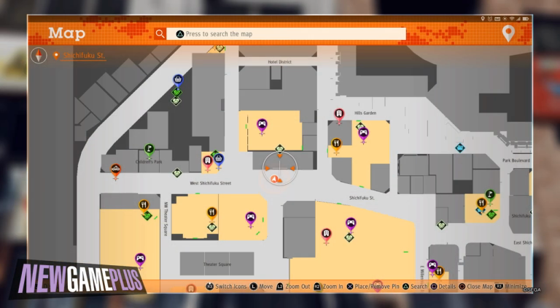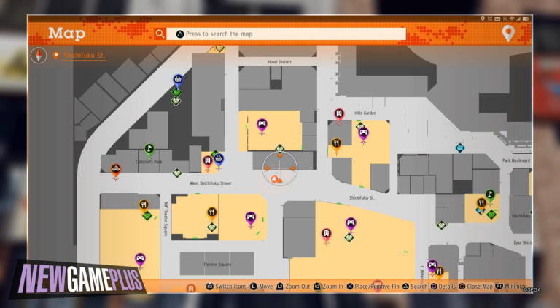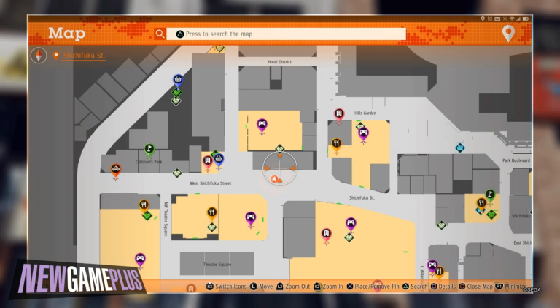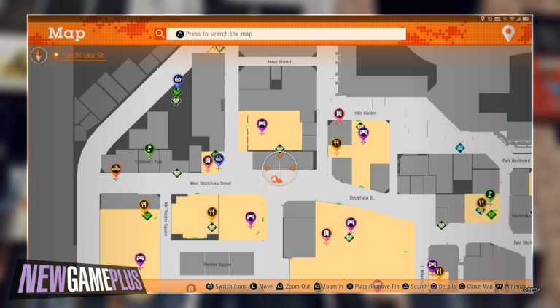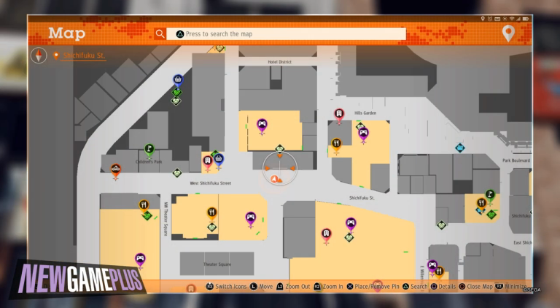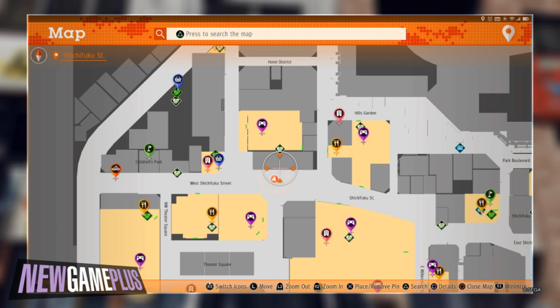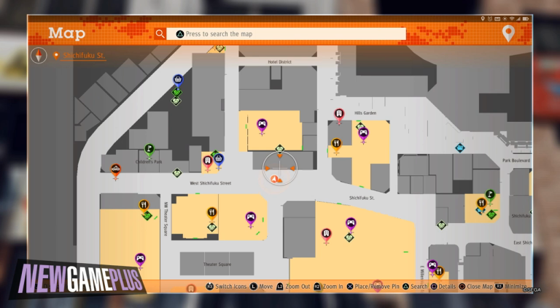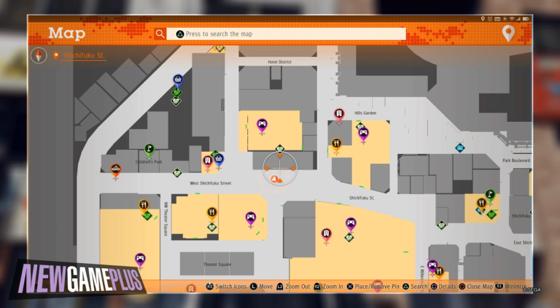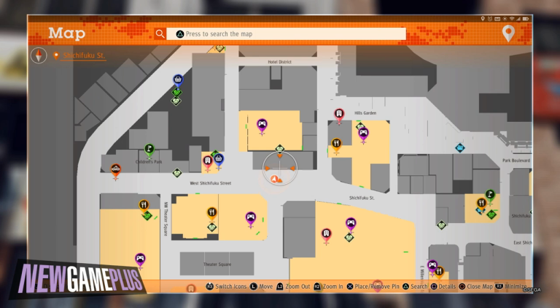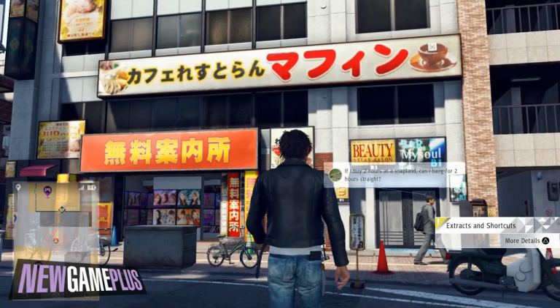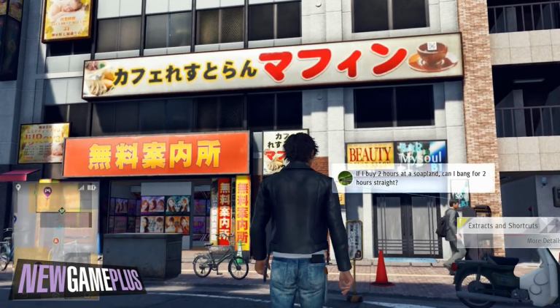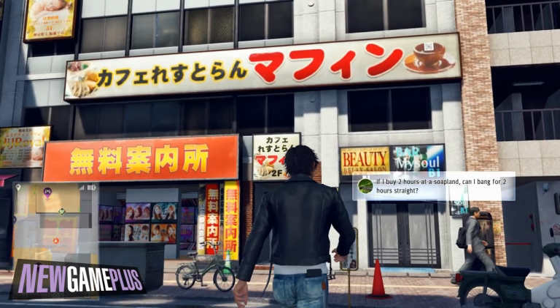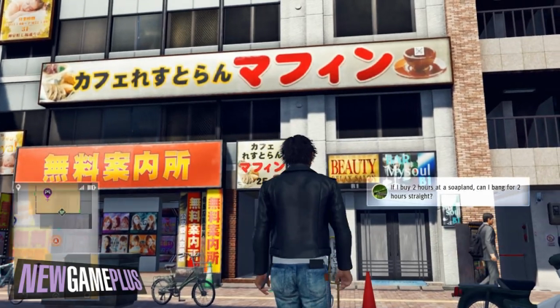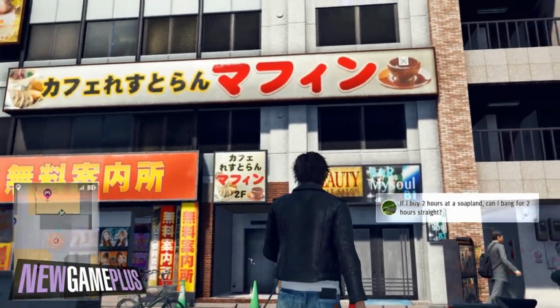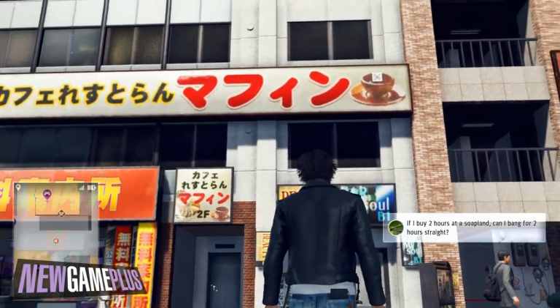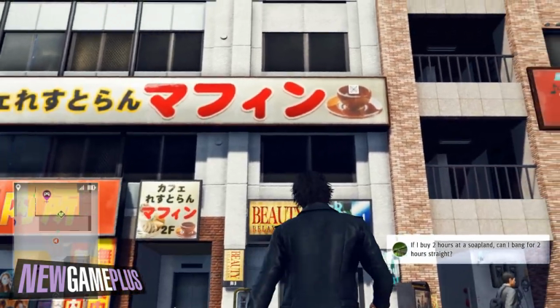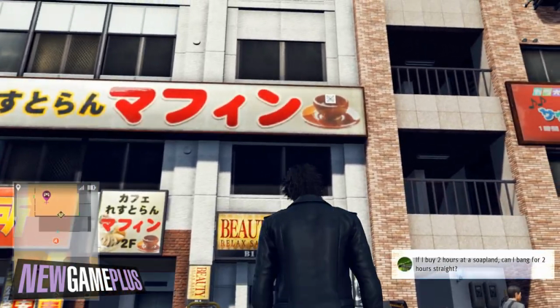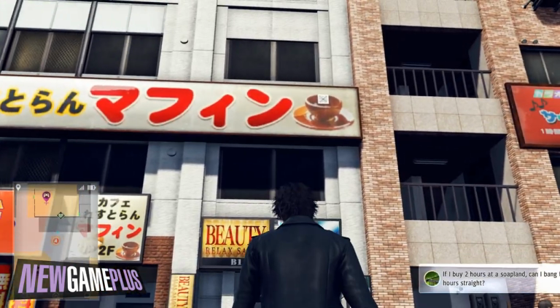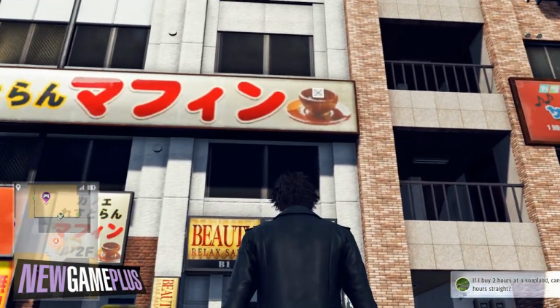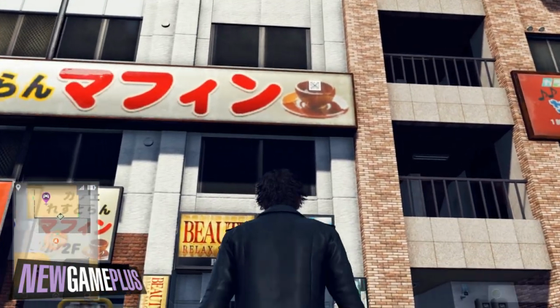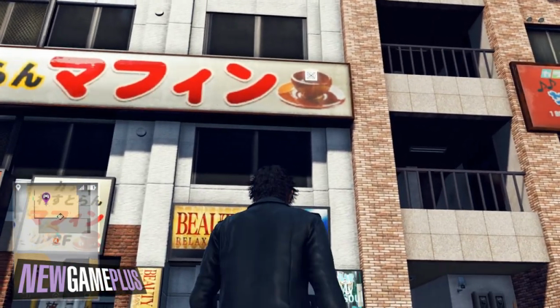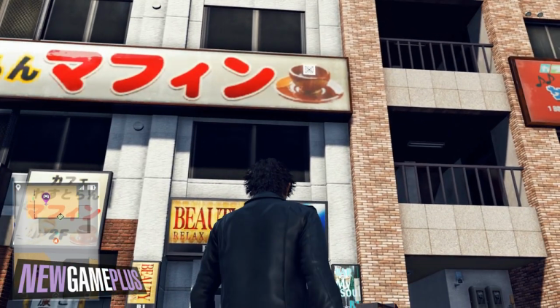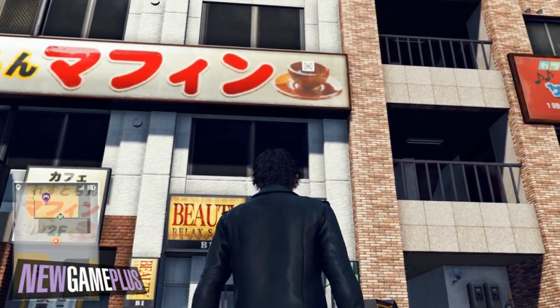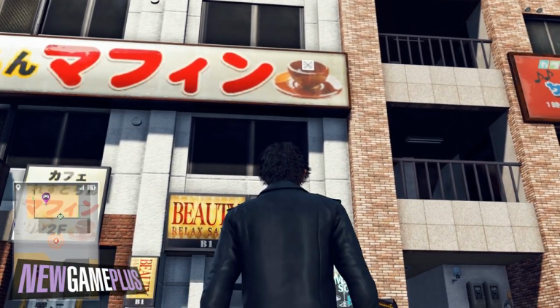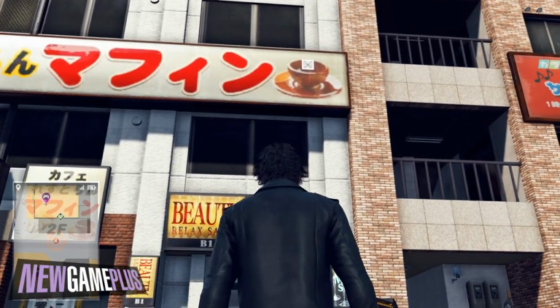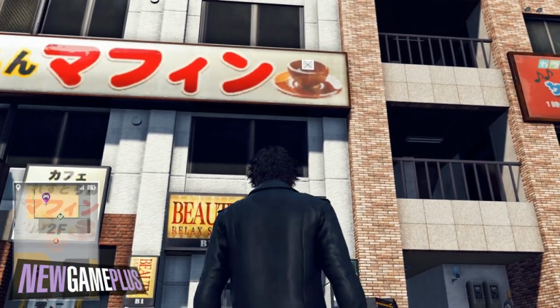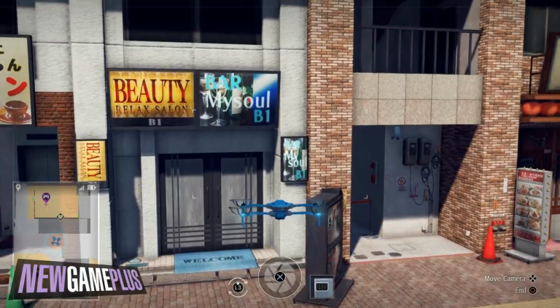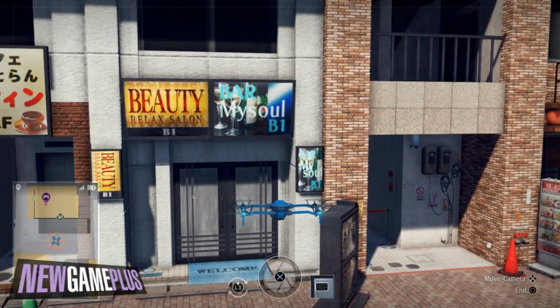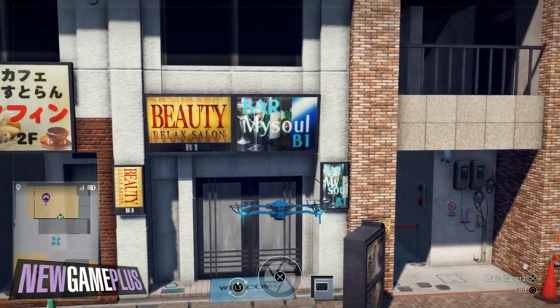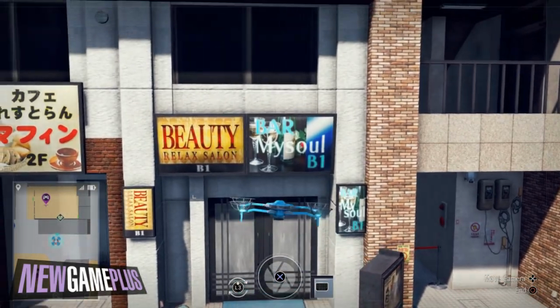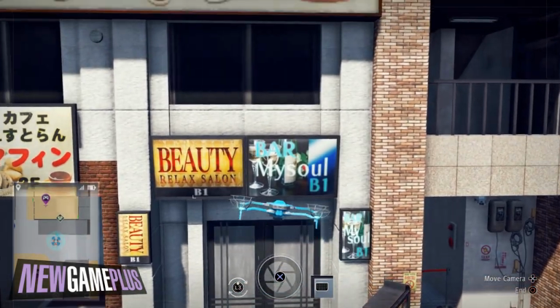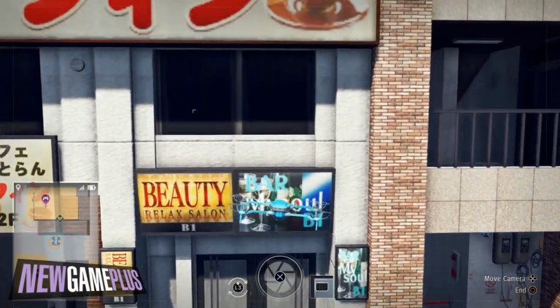Third code: head to Shichifuku Street just behind the Club Sega in Theatre Square. Look for the code within the shop front sign's coffee cup.